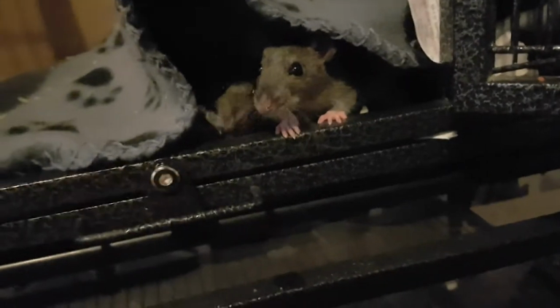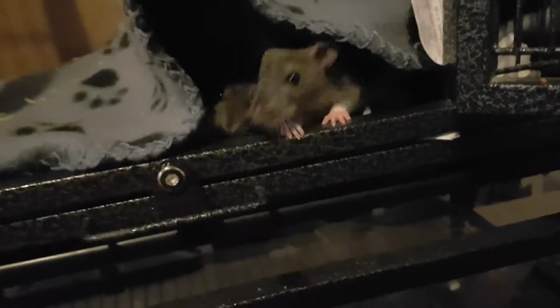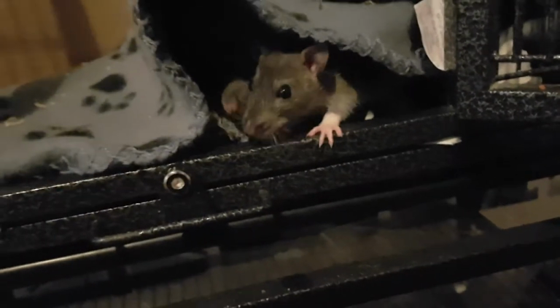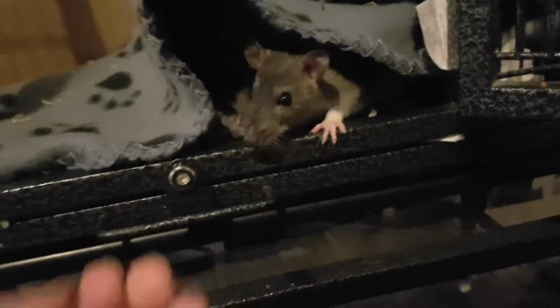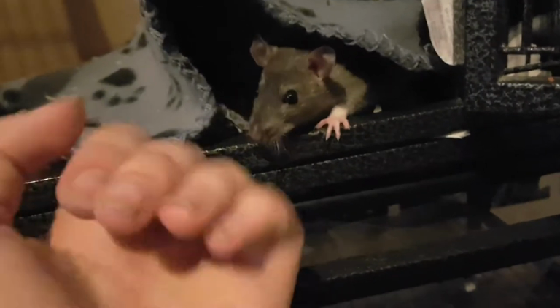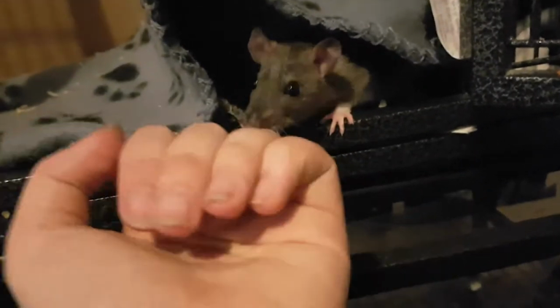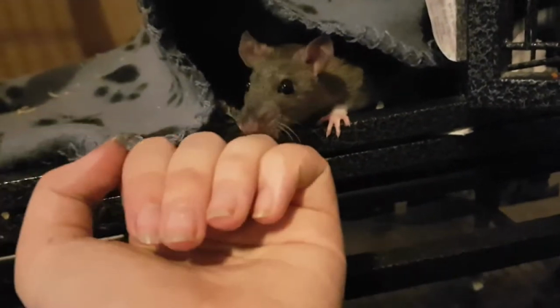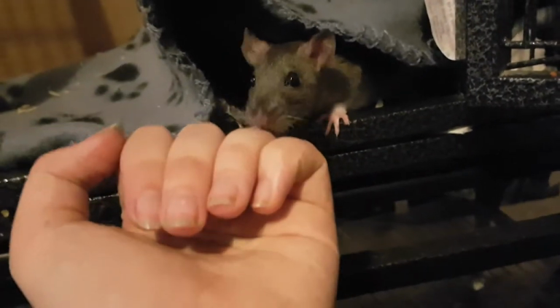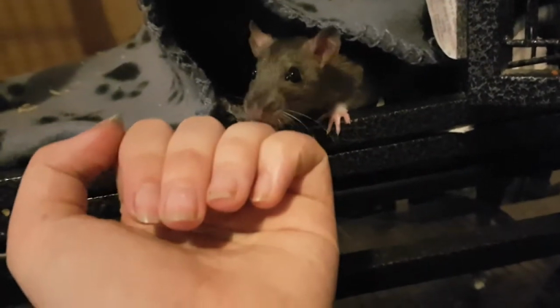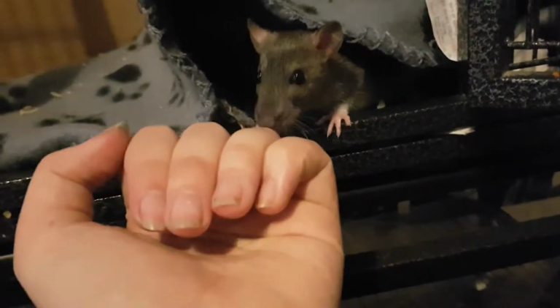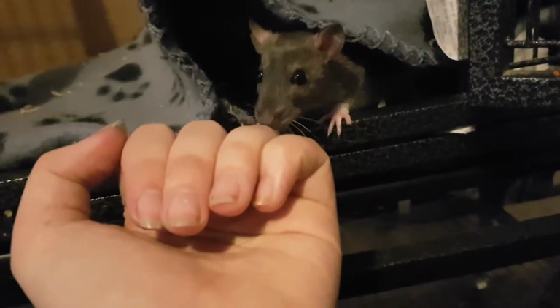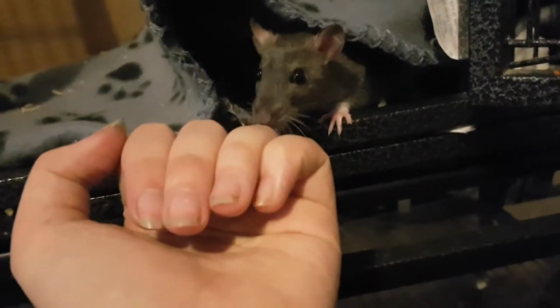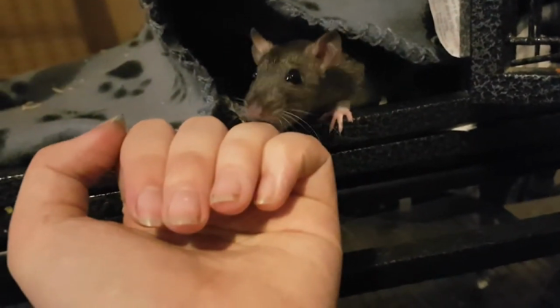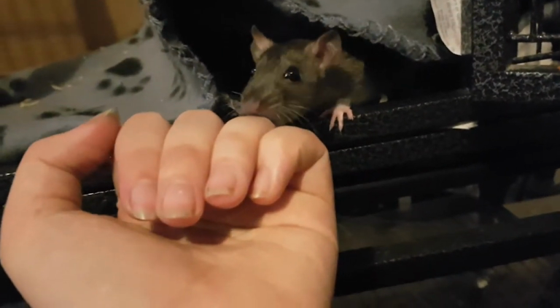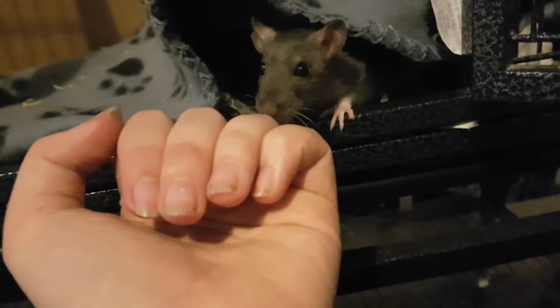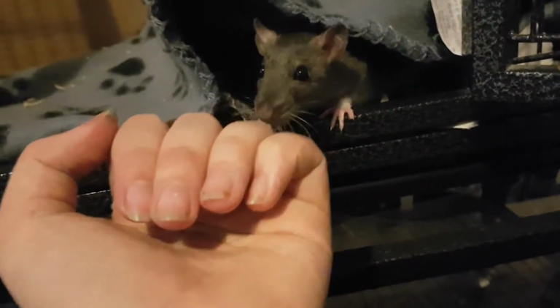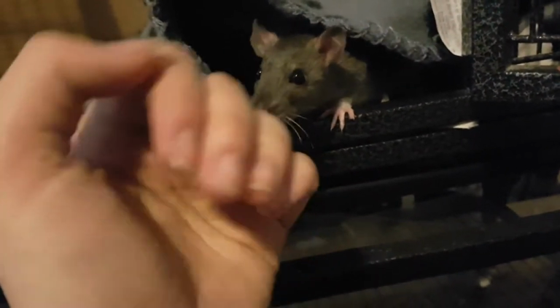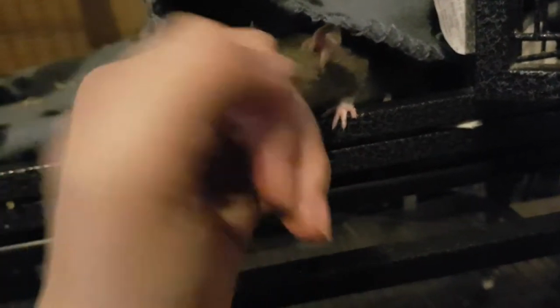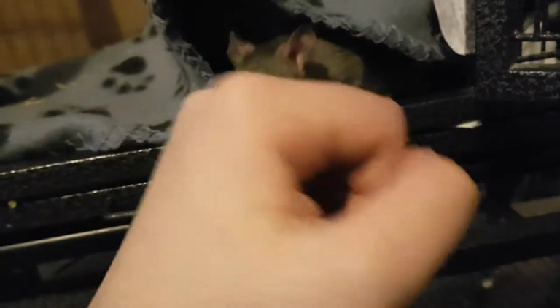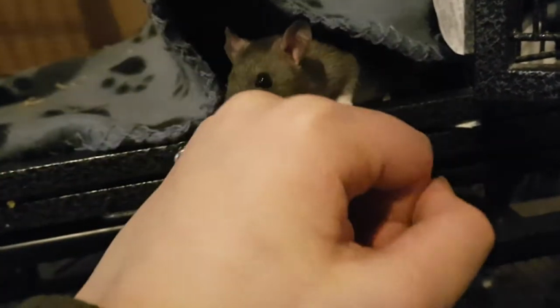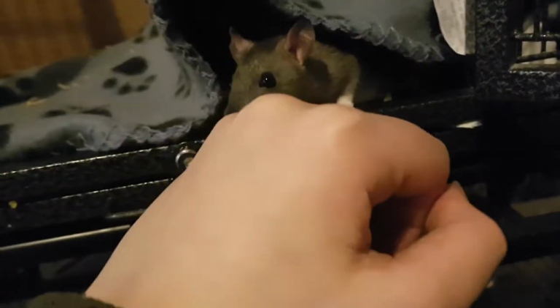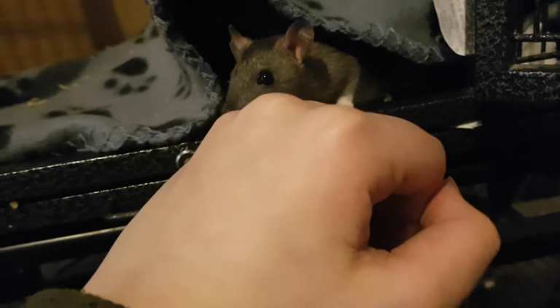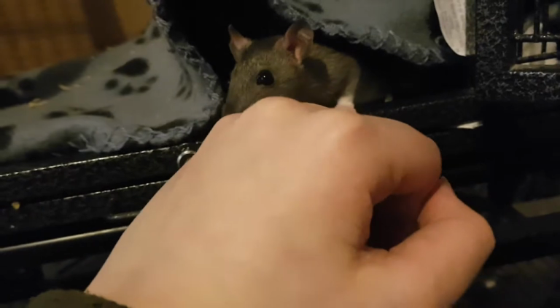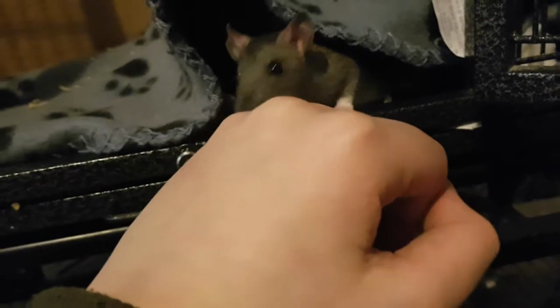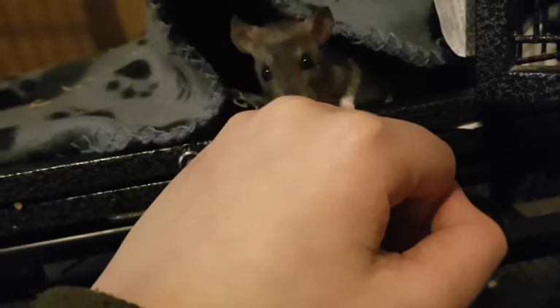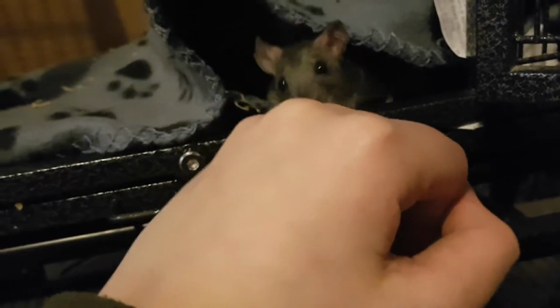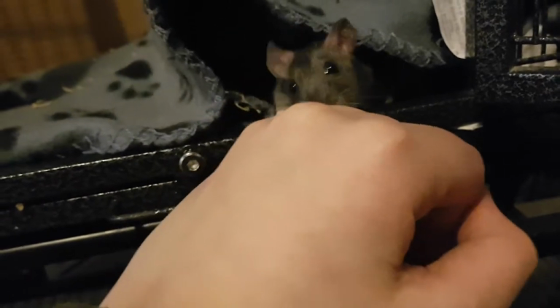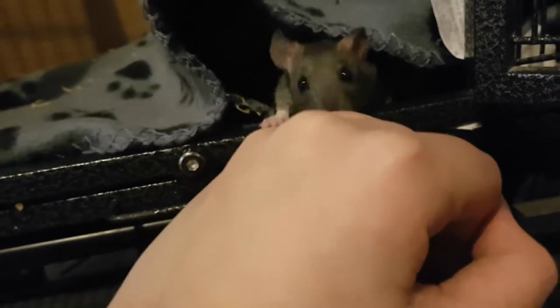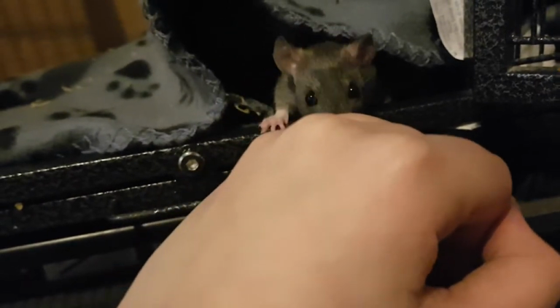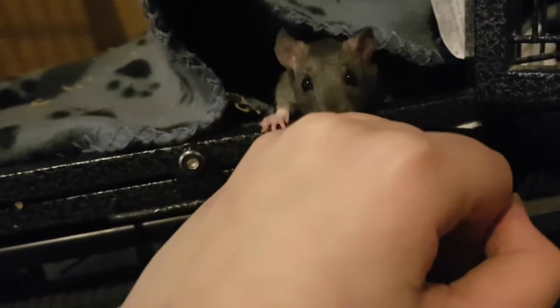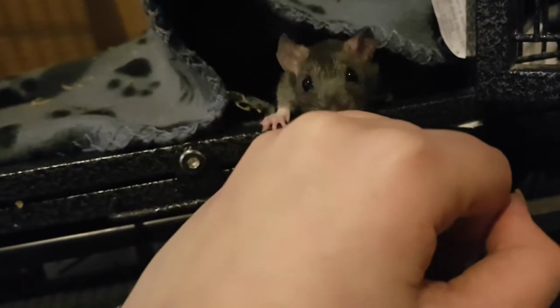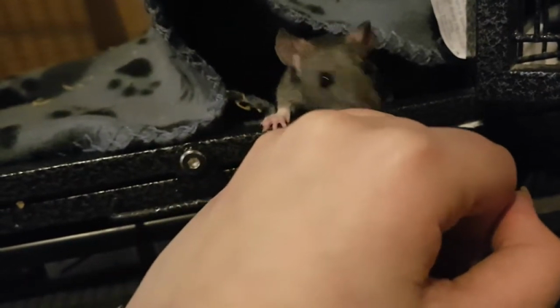They're actually extremely hand-tame, as you can probably tell. Like, I've only had them a day — literally just over 24 hours now.